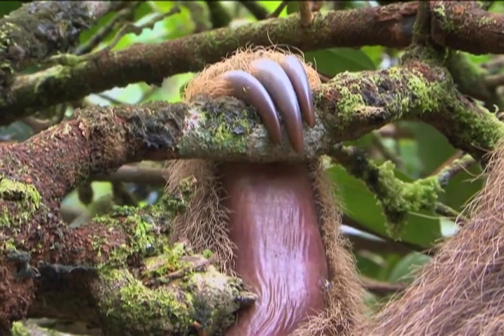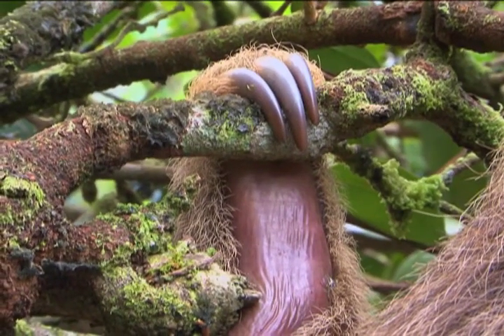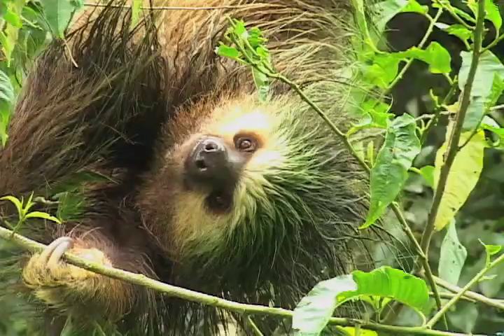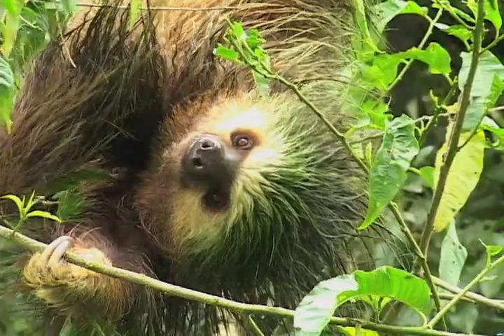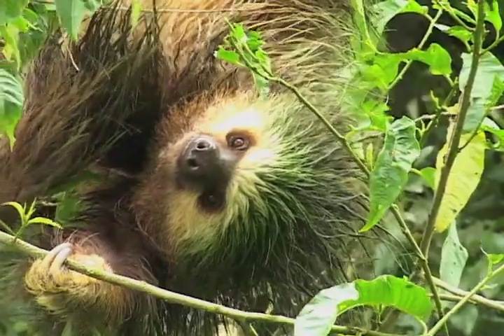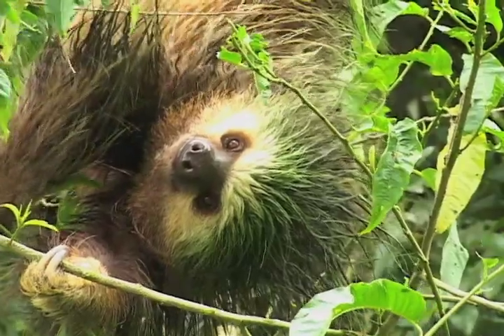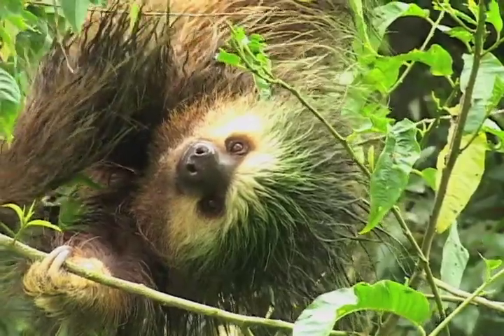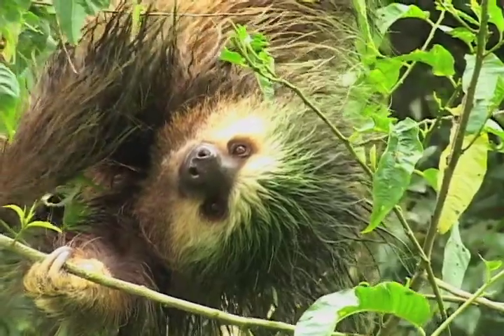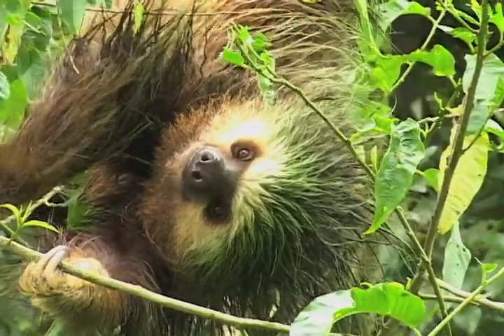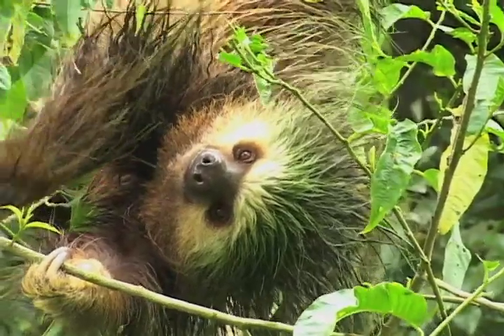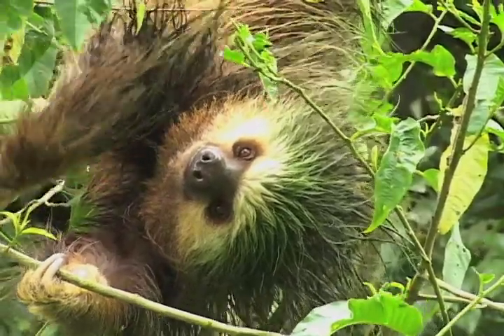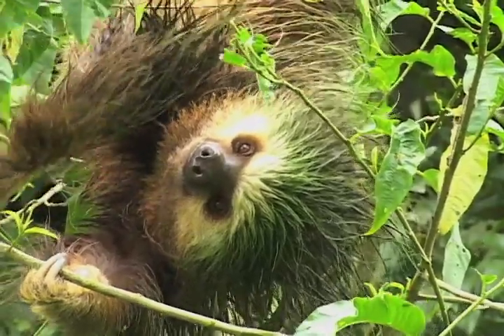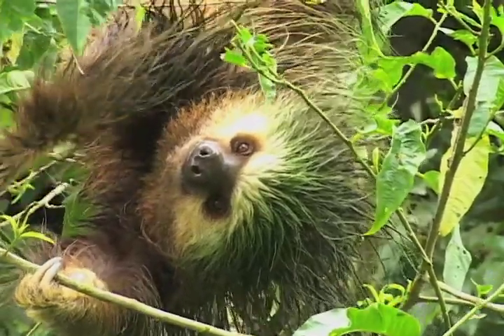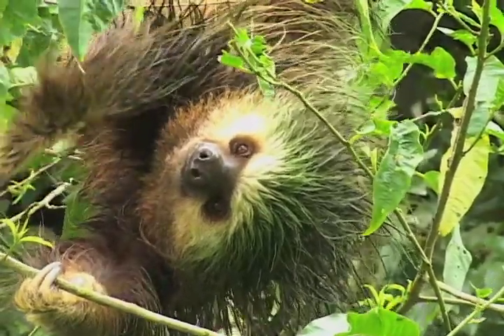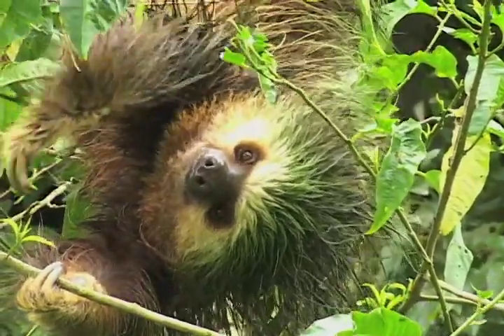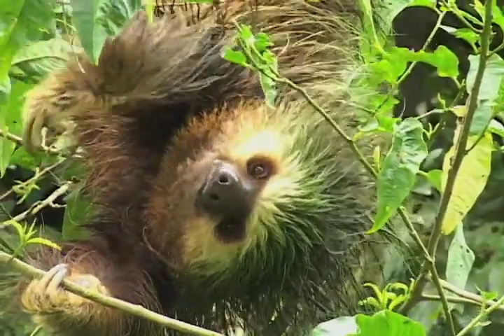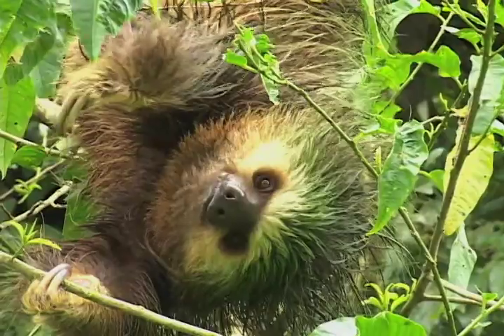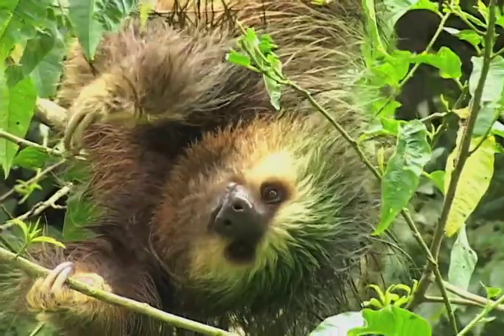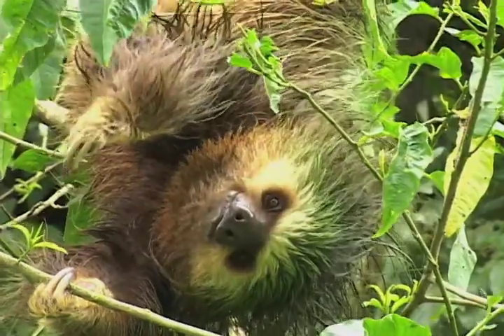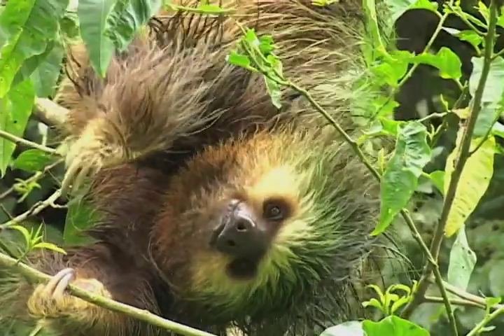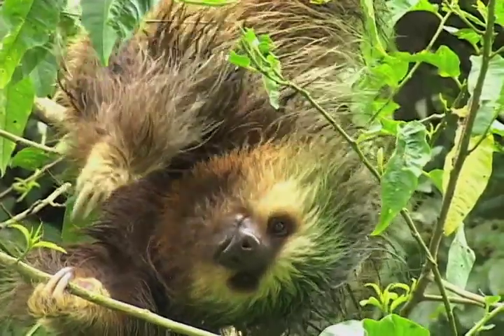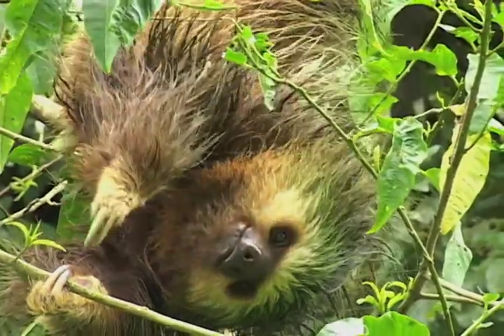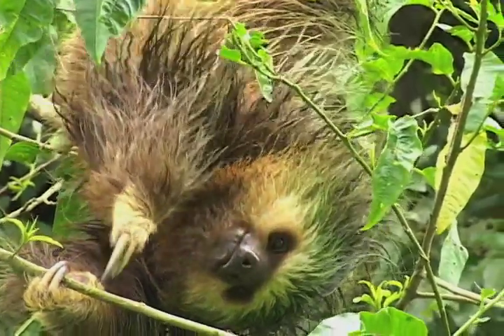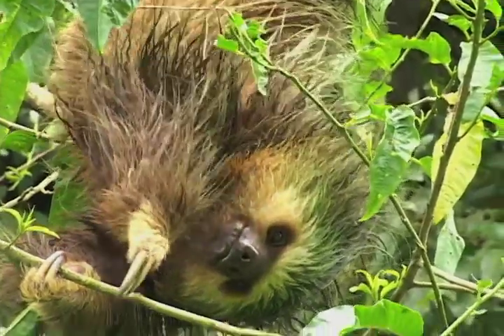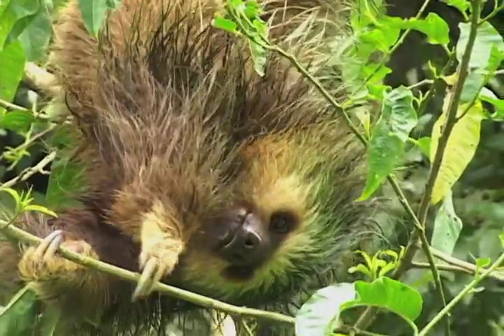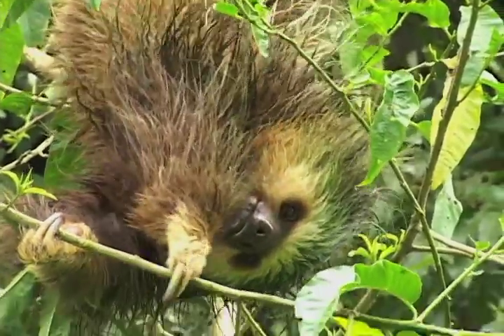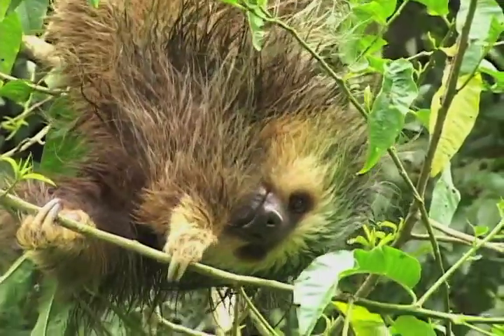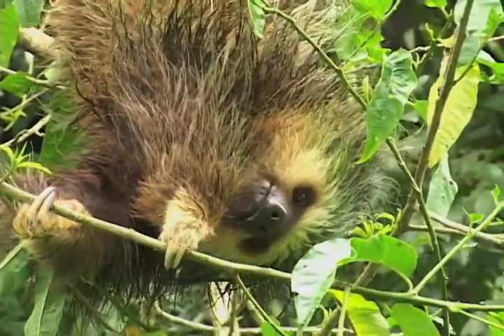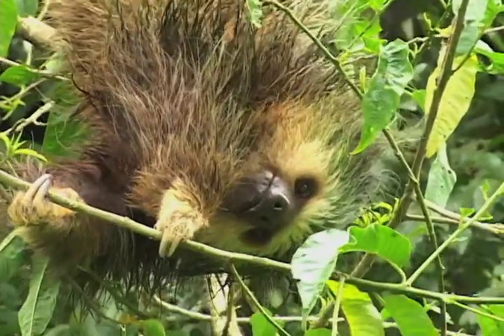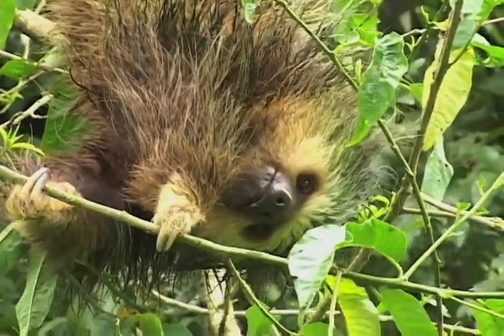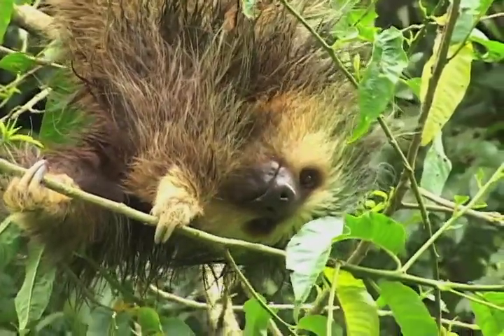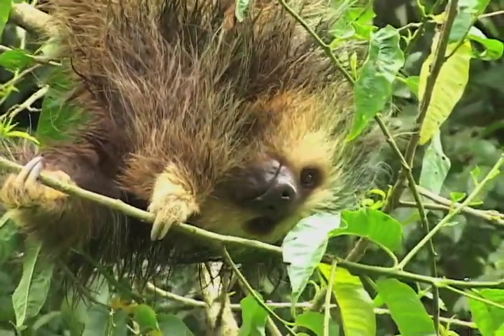Sloths eat mostly leaves, which are hard to digest, so sloths have four stomachs.